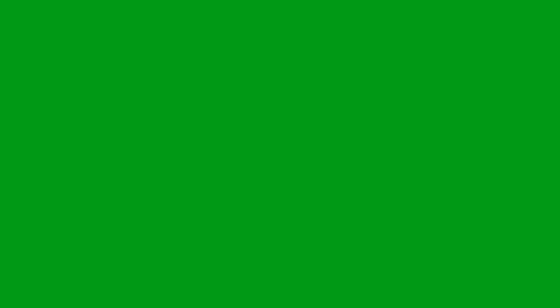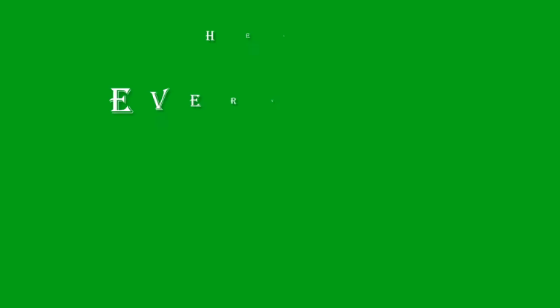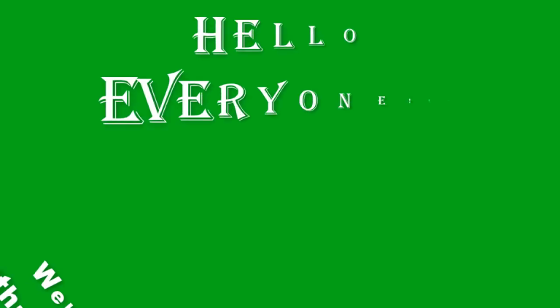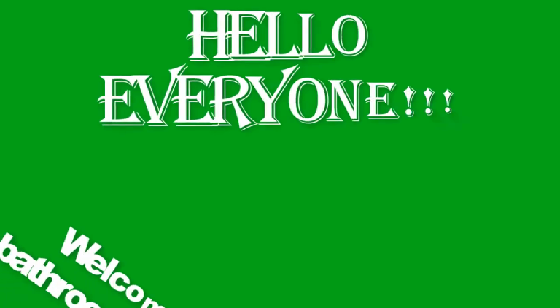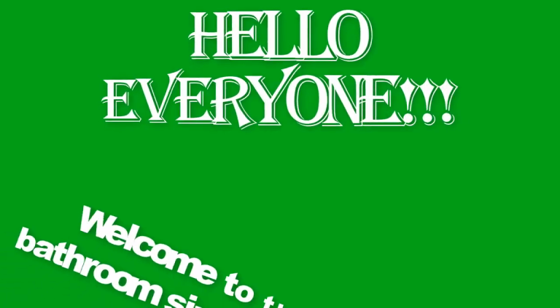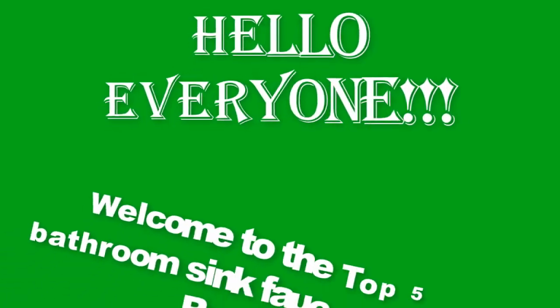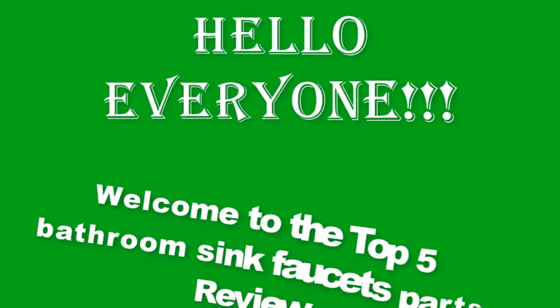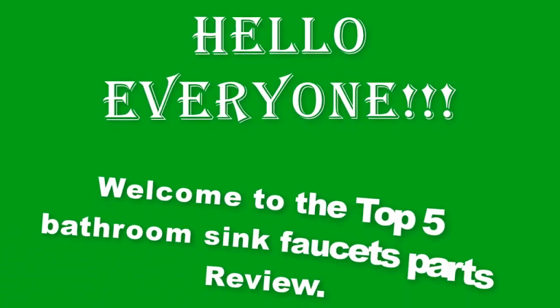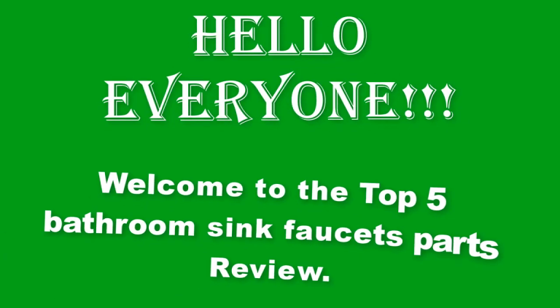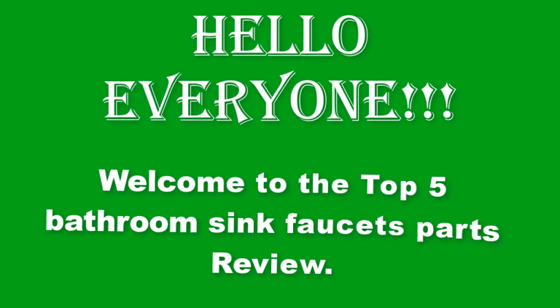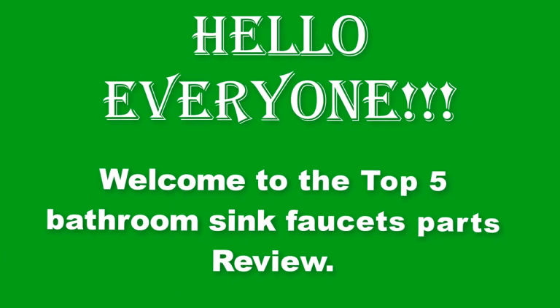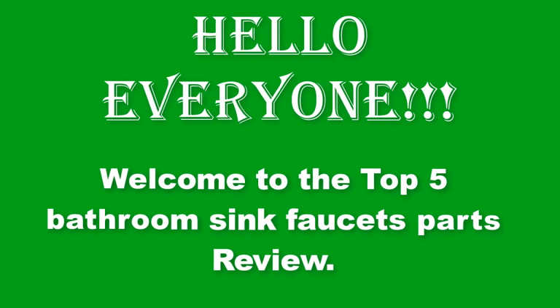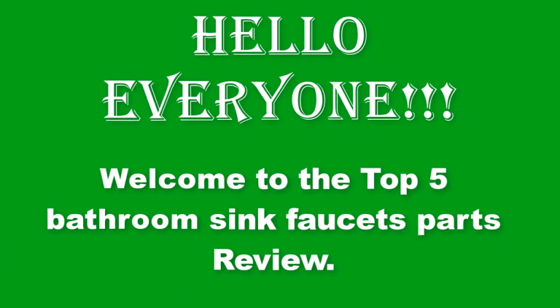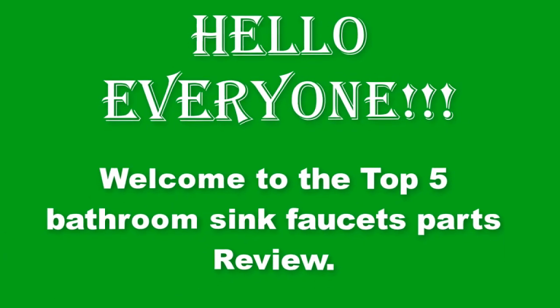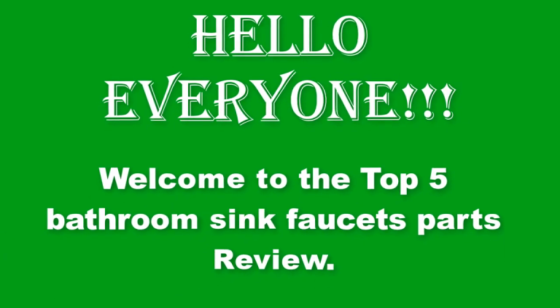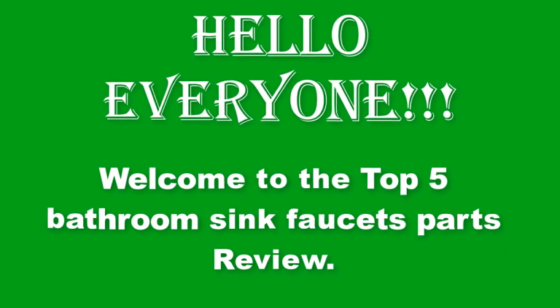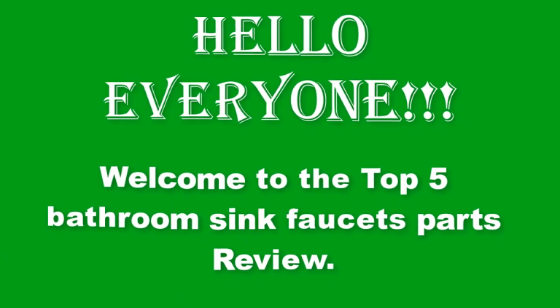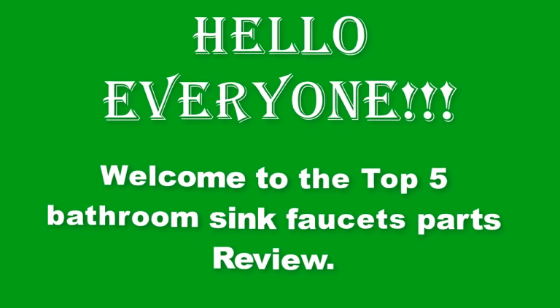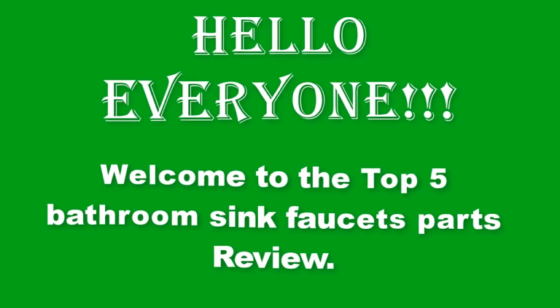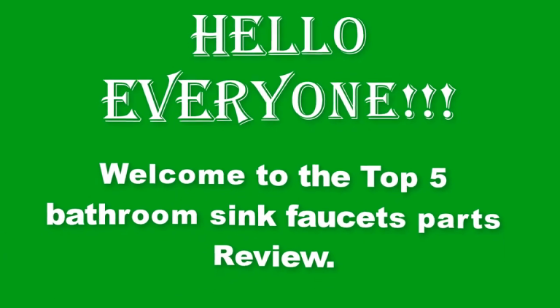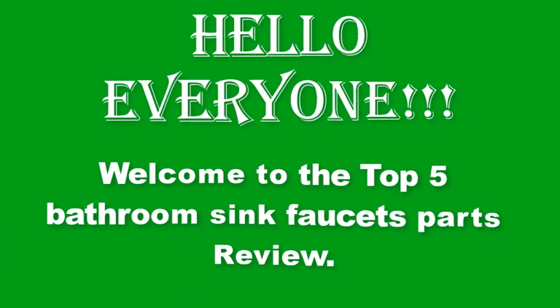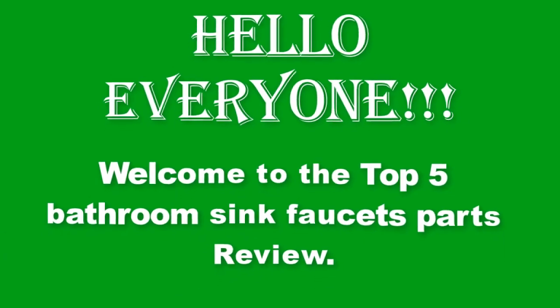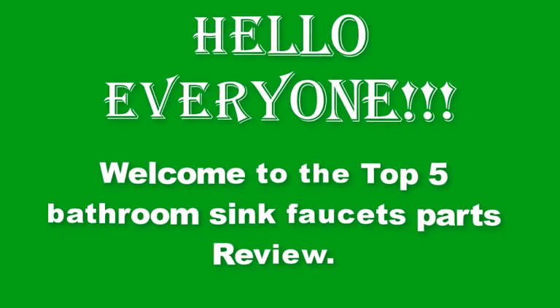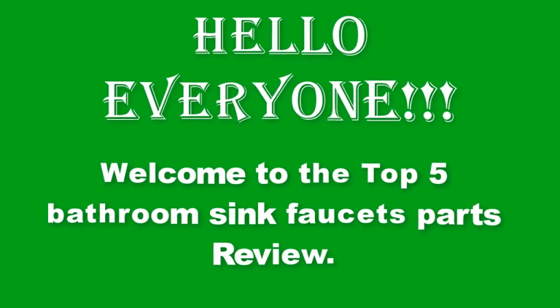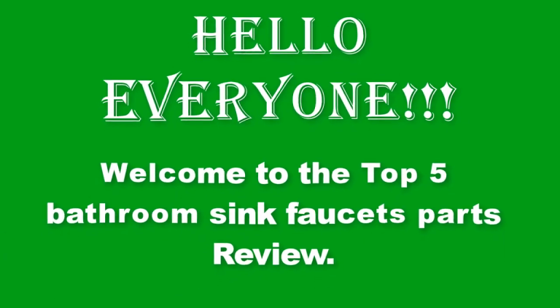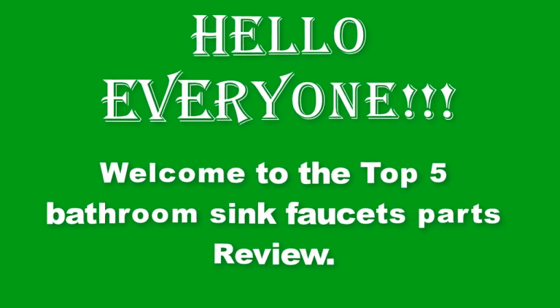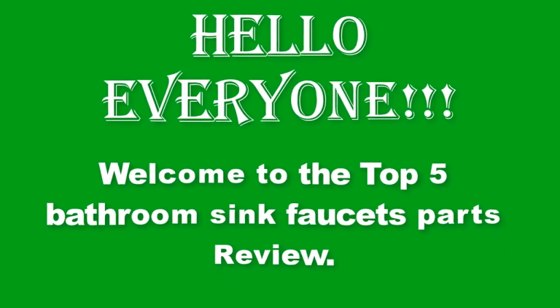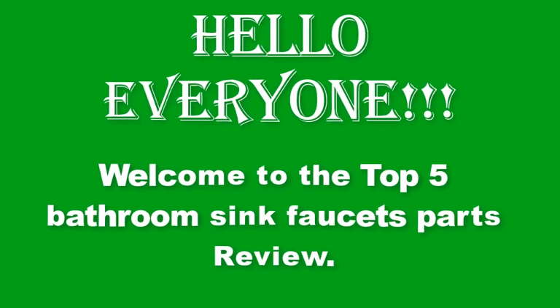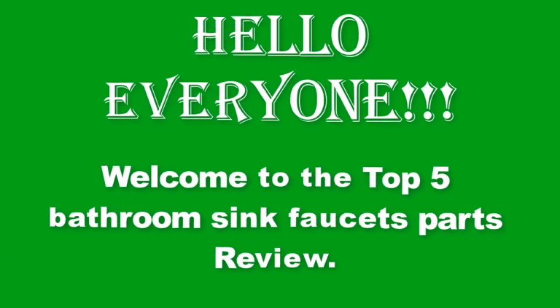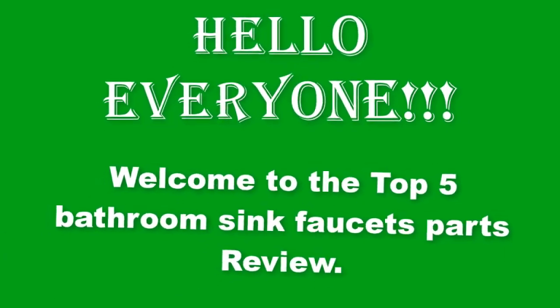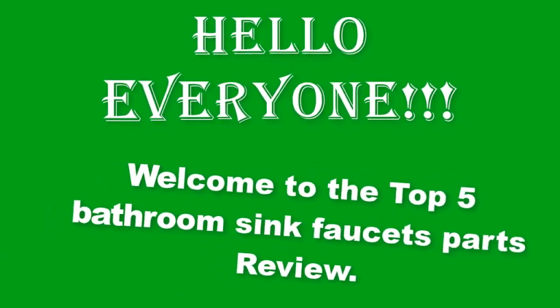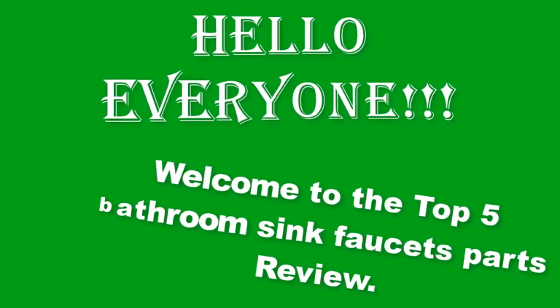Hello everyone. Welcome to the Top 5 Bathroom Sink Faucets Parts Review.